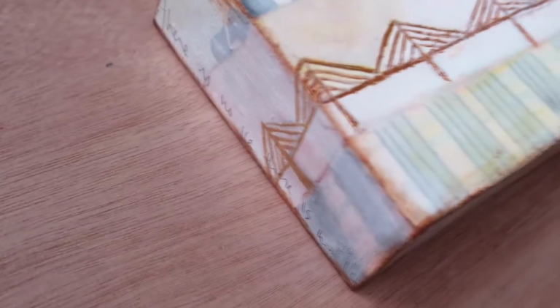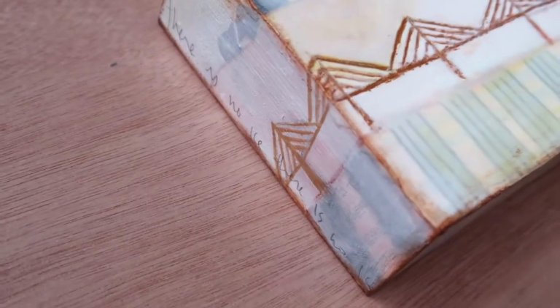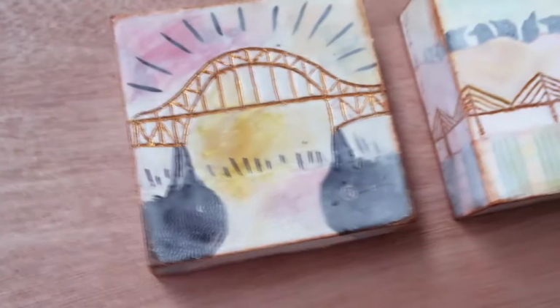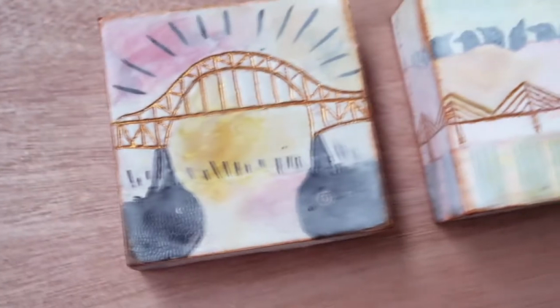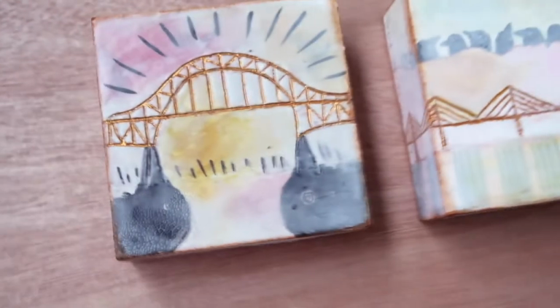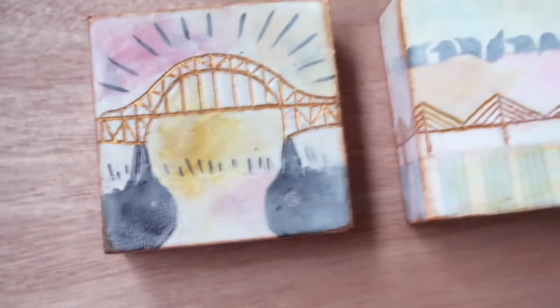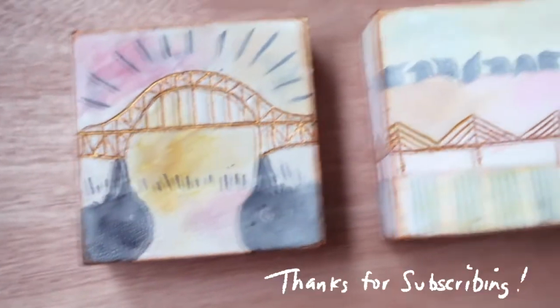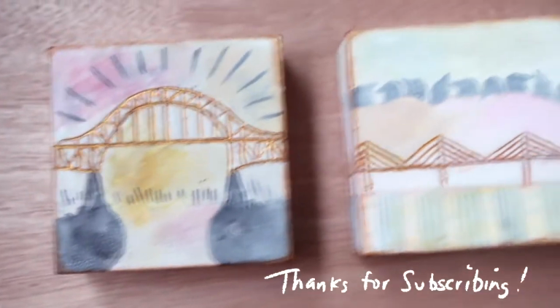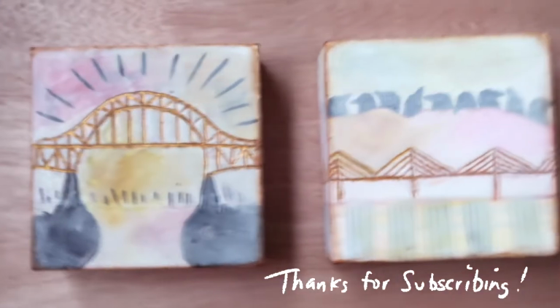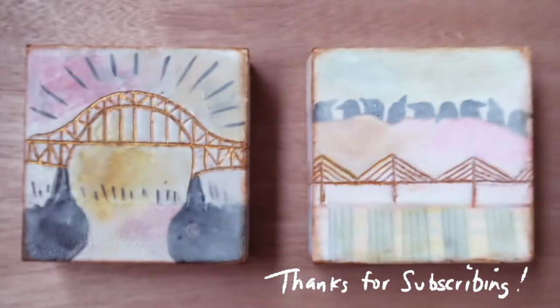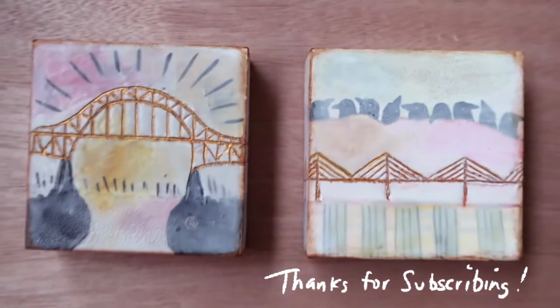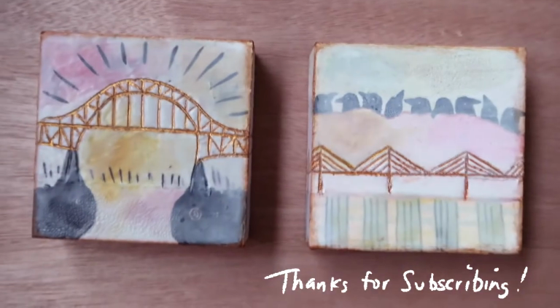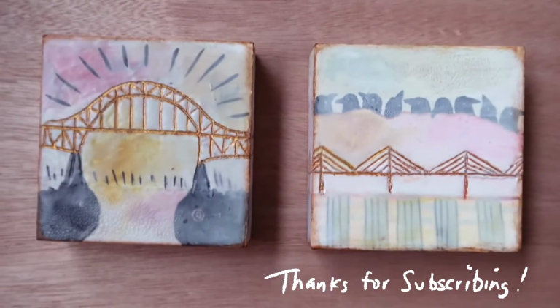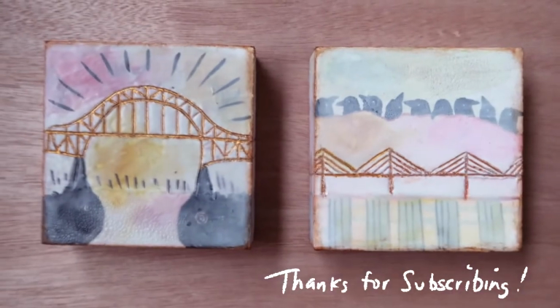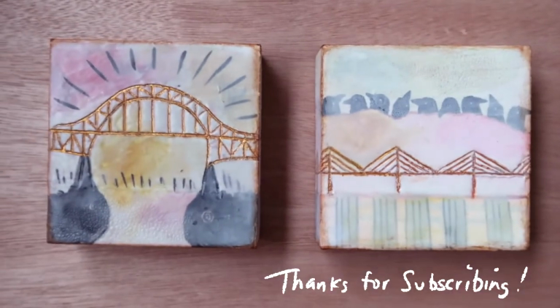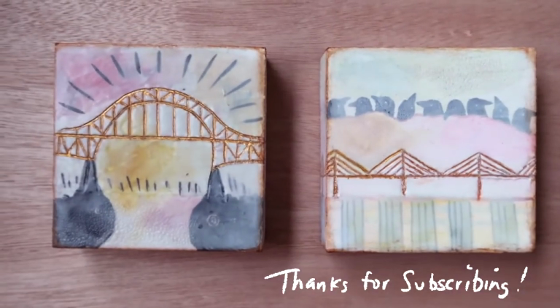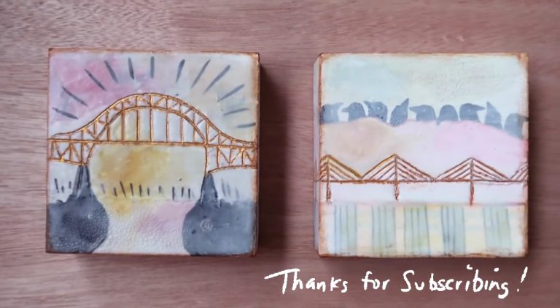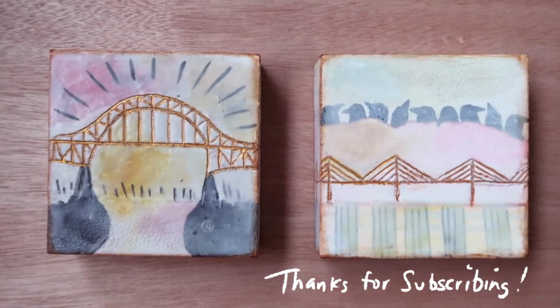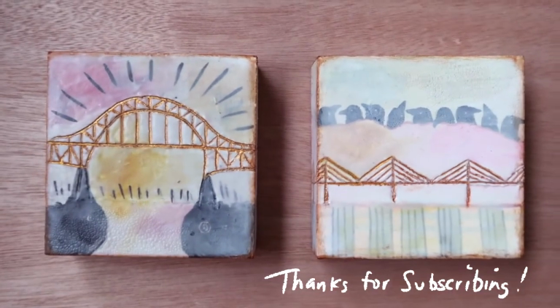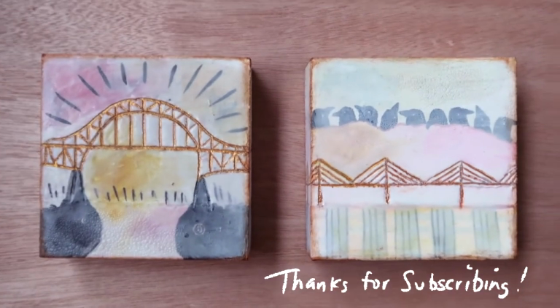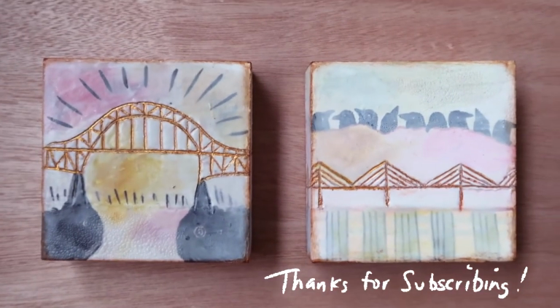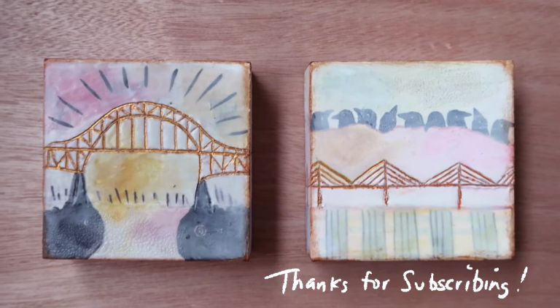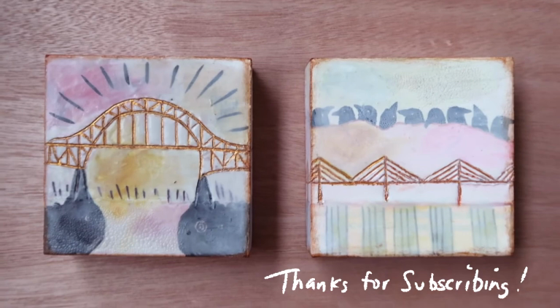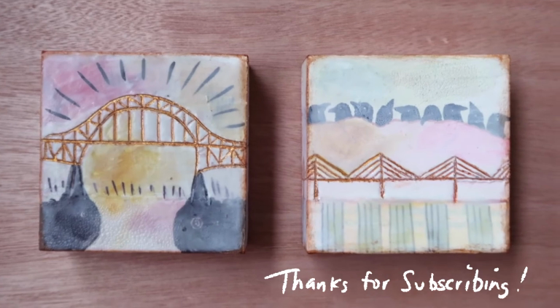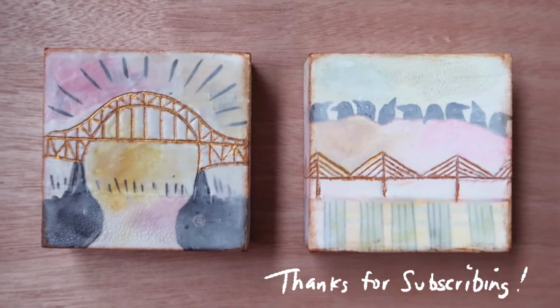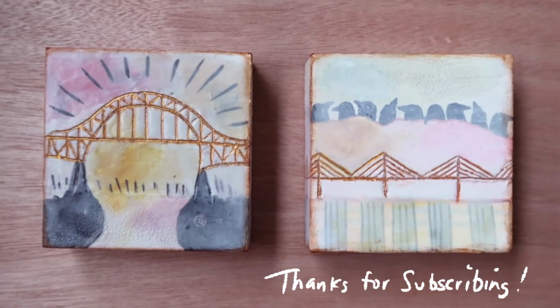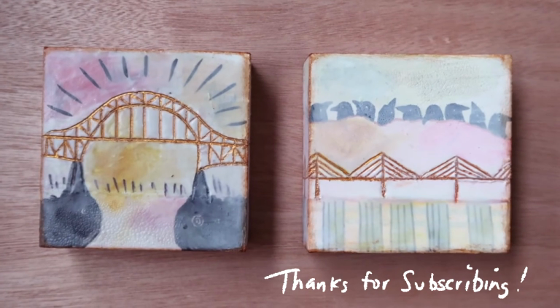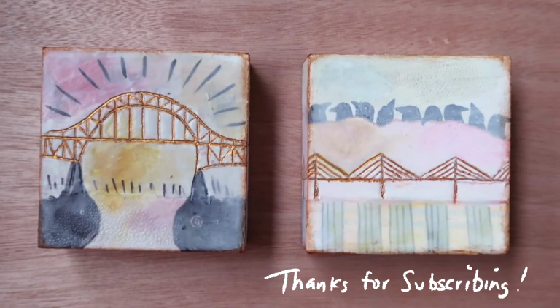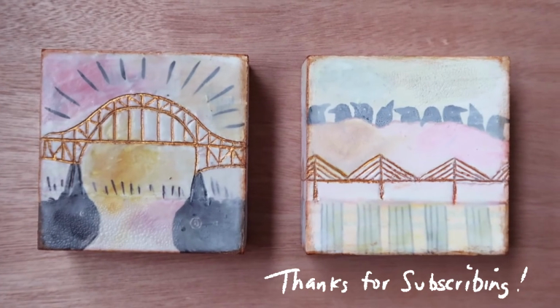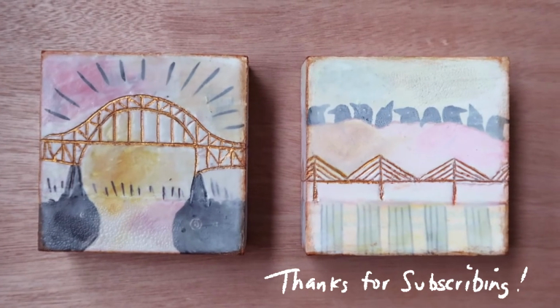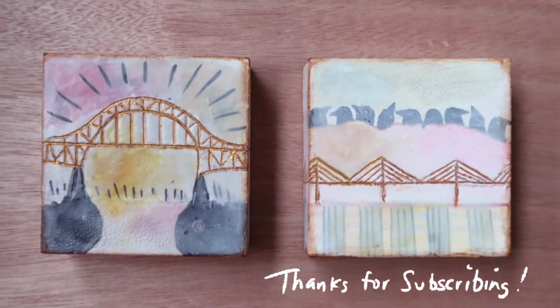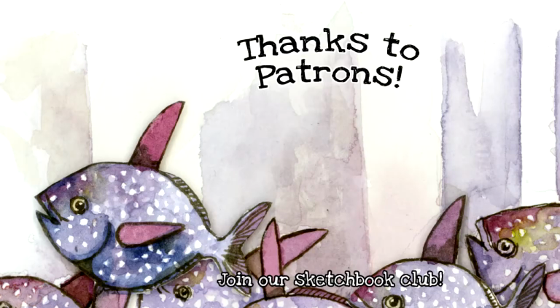Thanks for watching. Let me know in the comments which one you think is the best one, and I will see you next time.